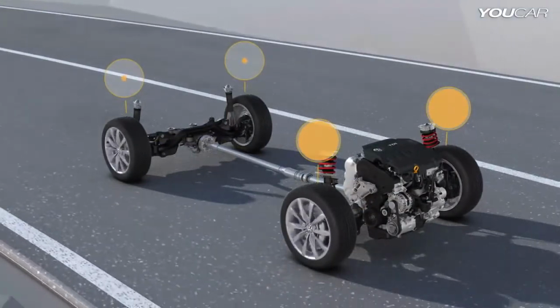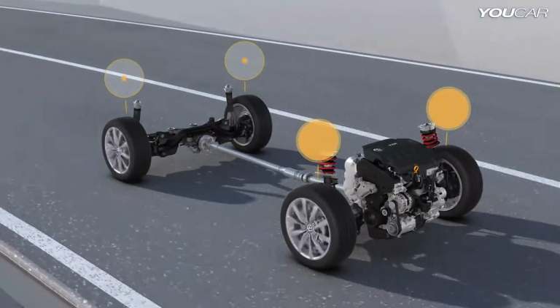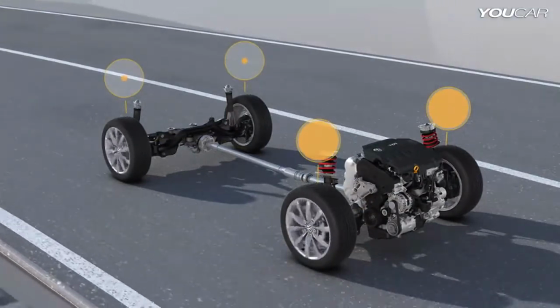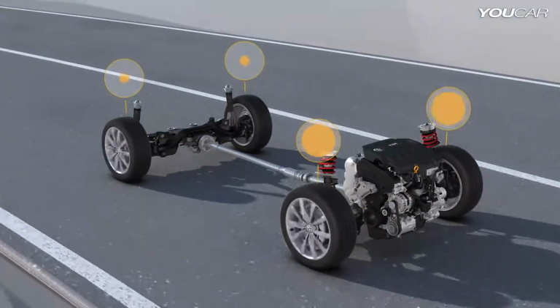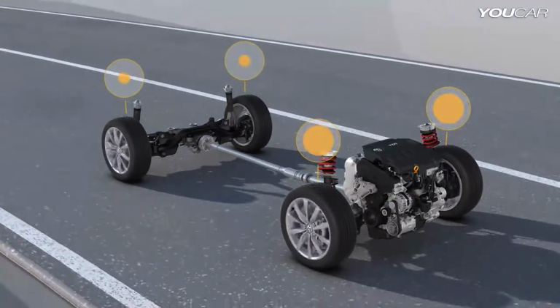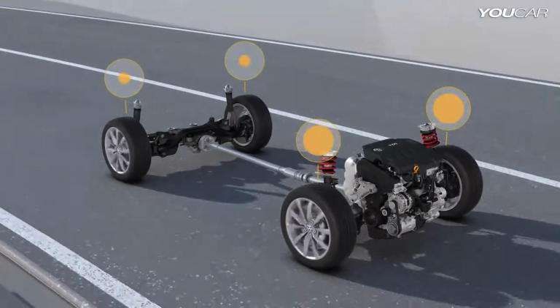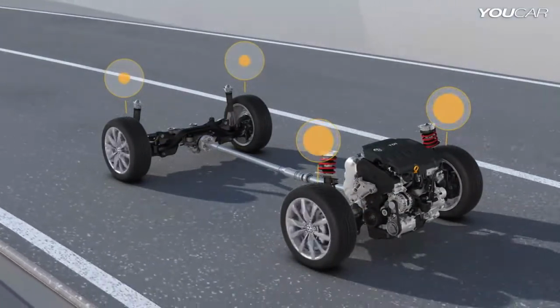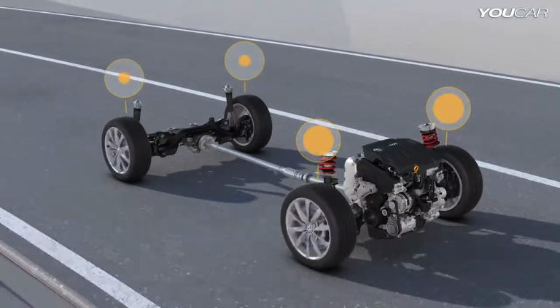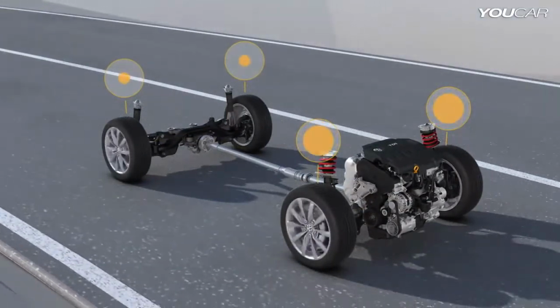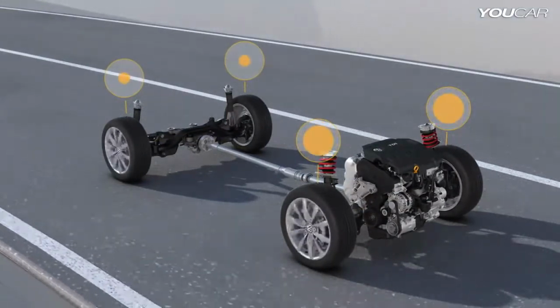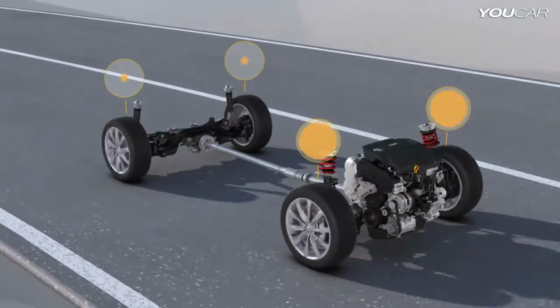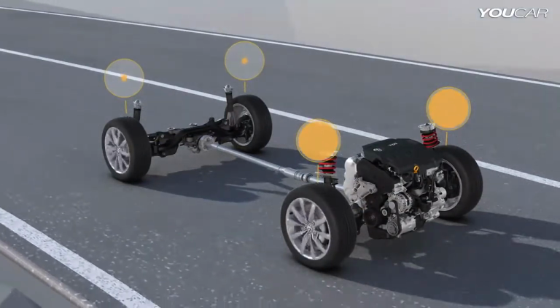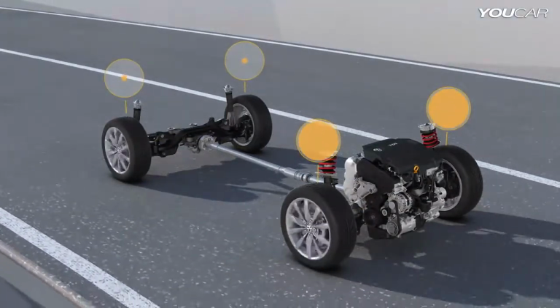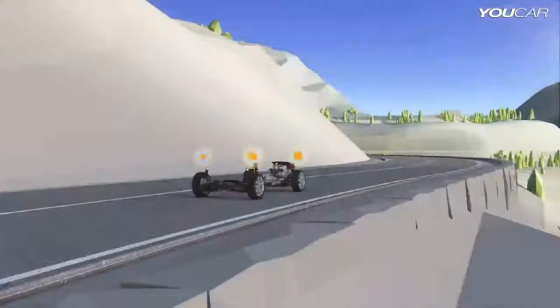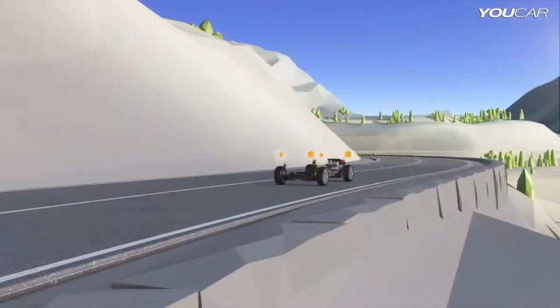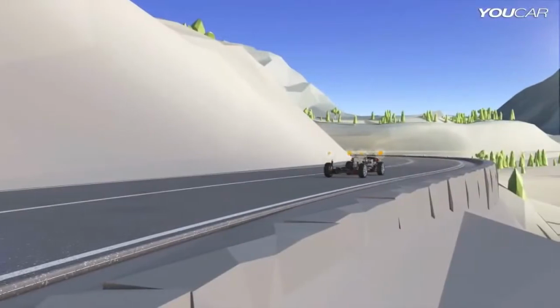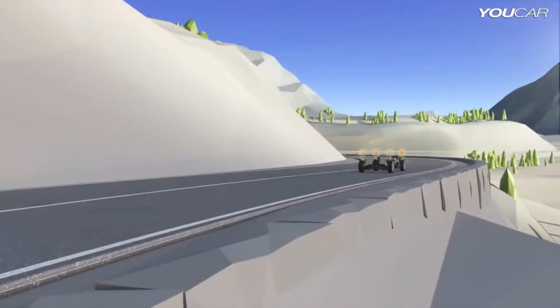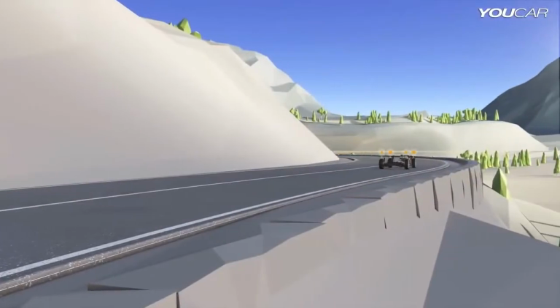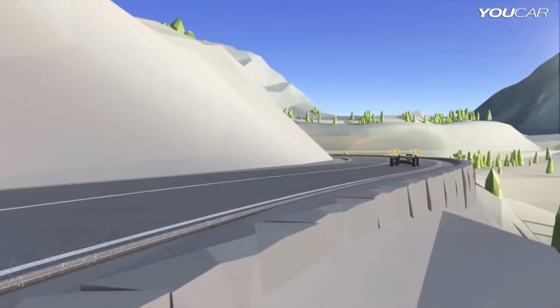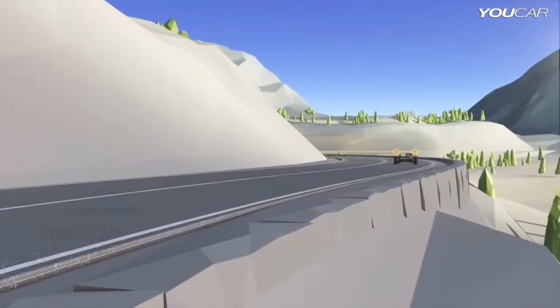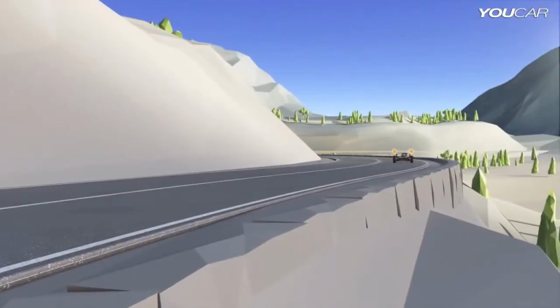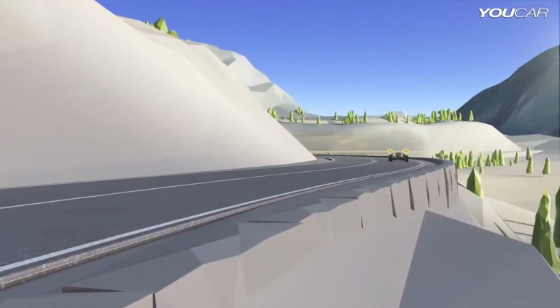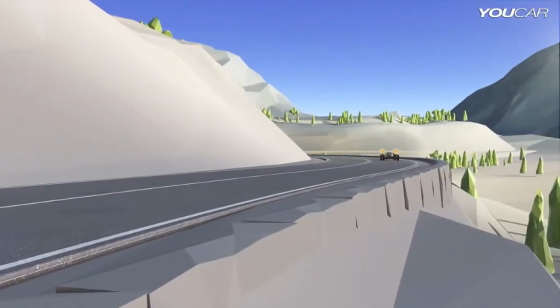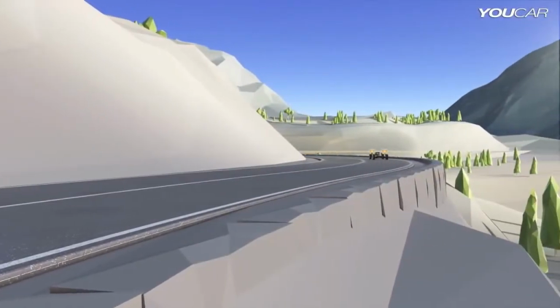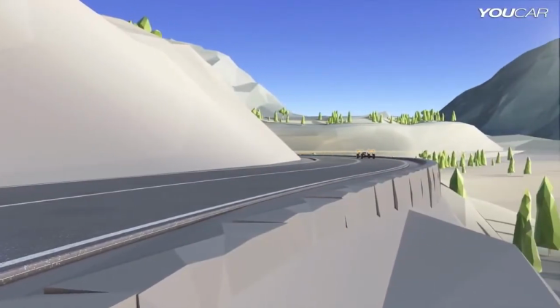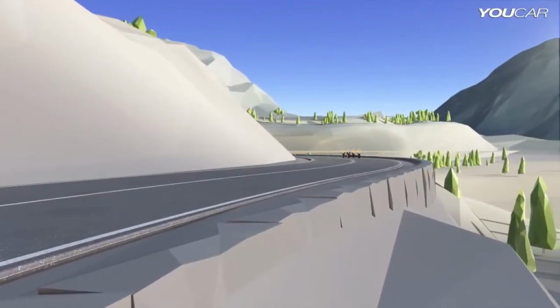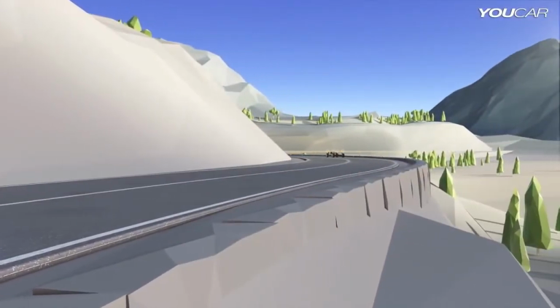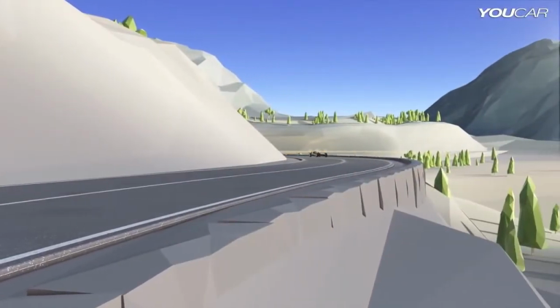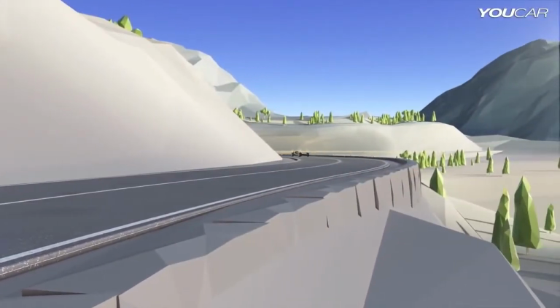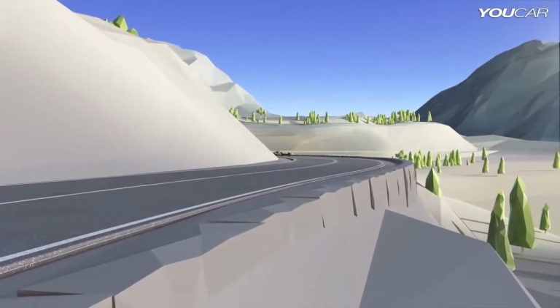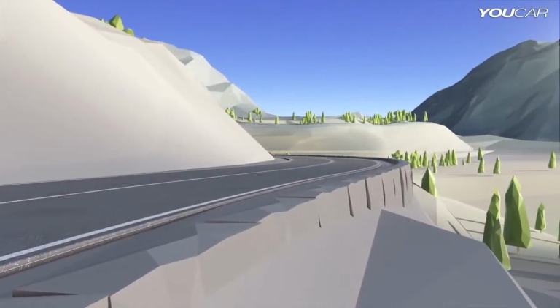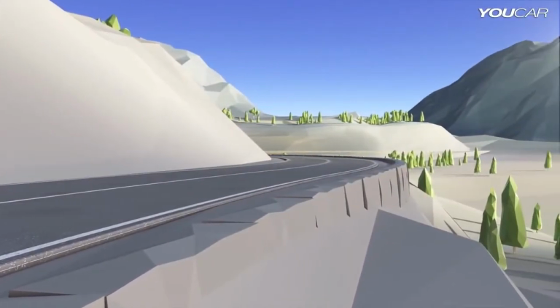They regulate the drive power separately for each wheel, so that all-wheel drive is effective precisely where required.